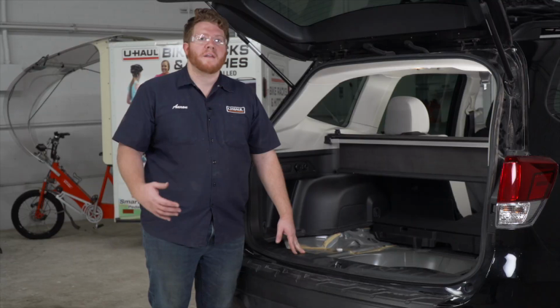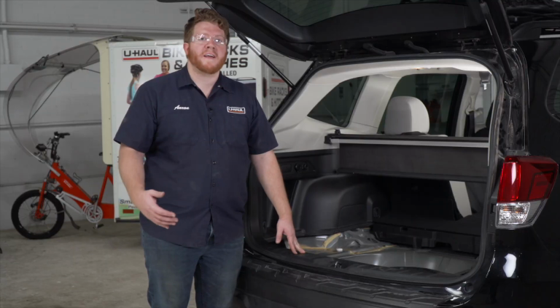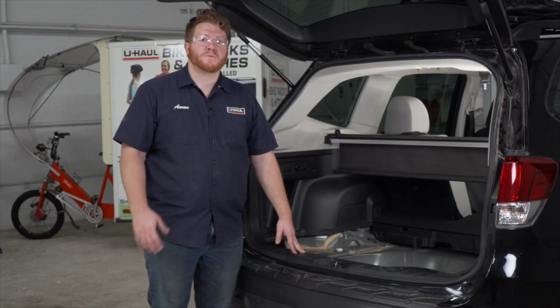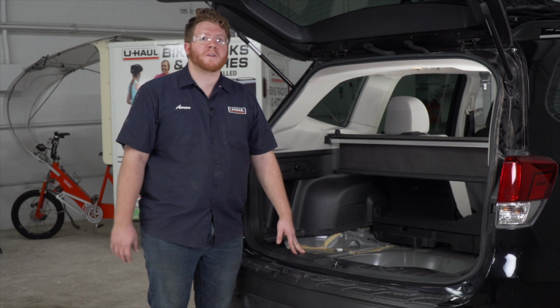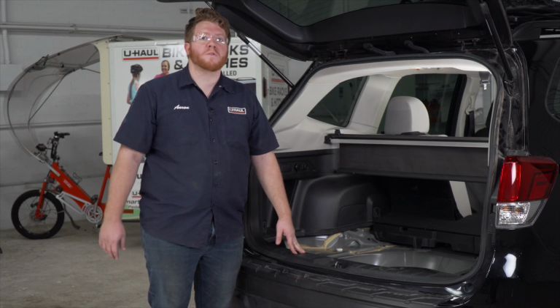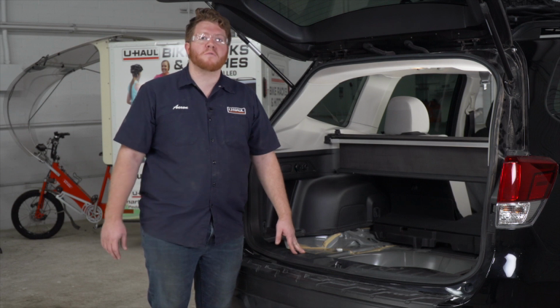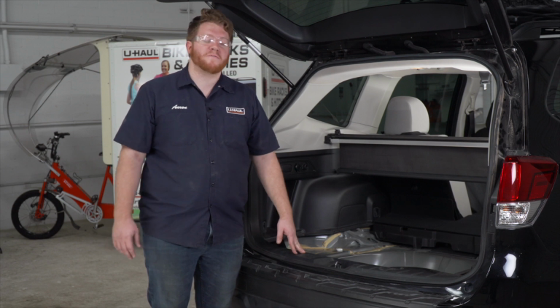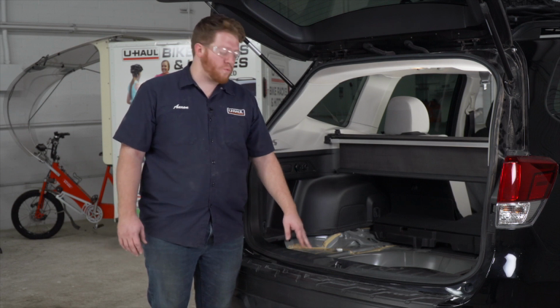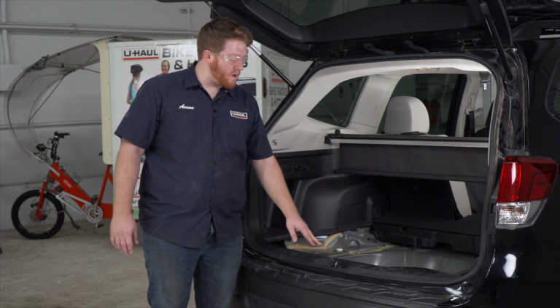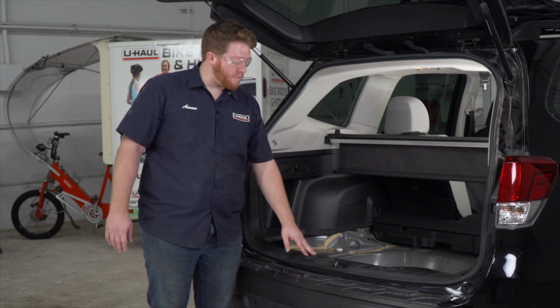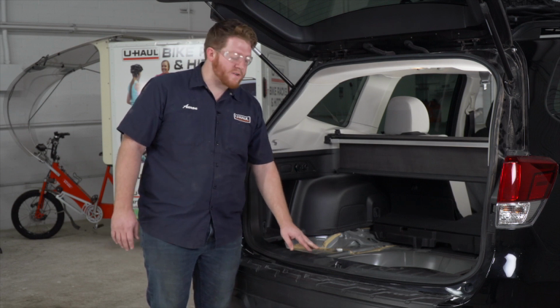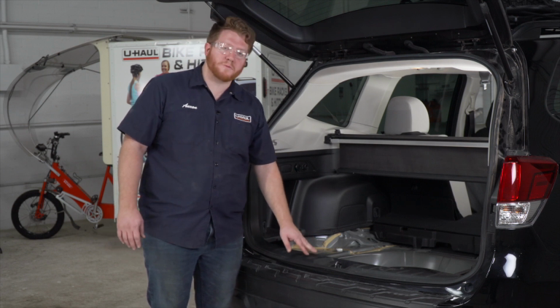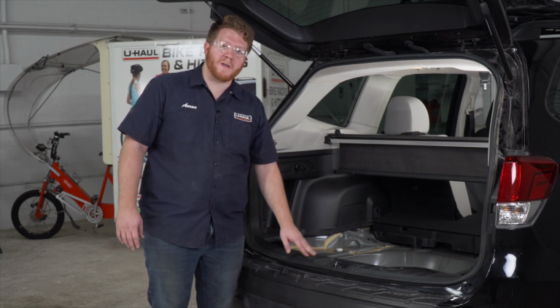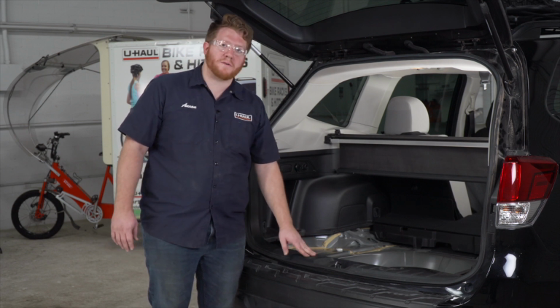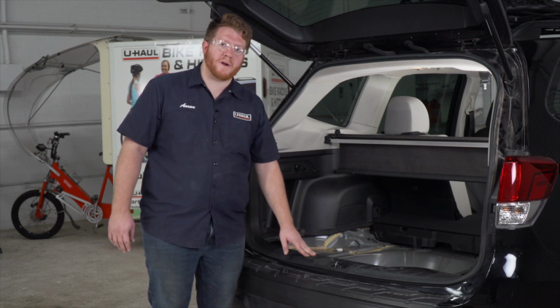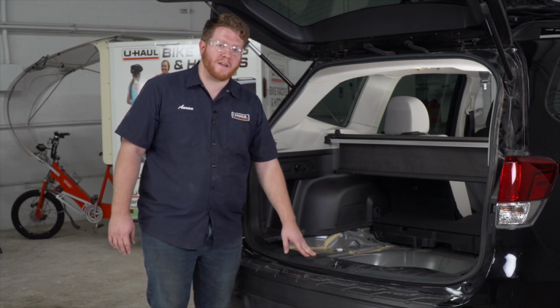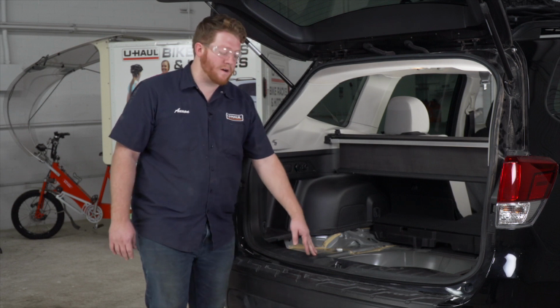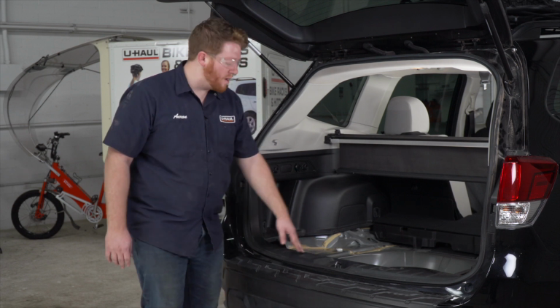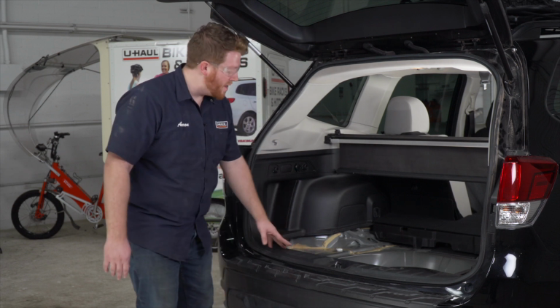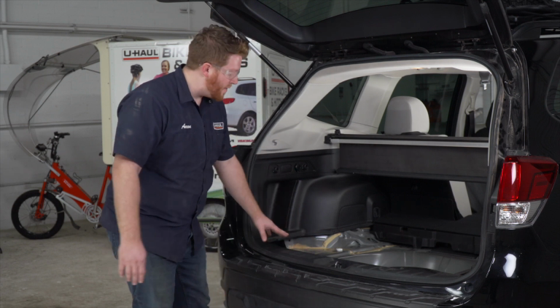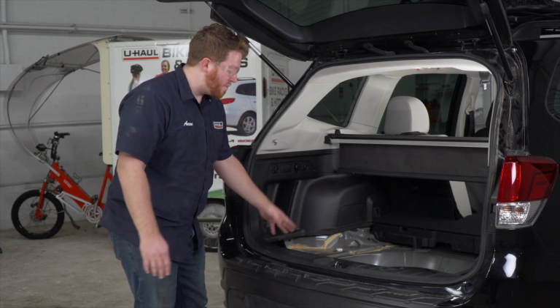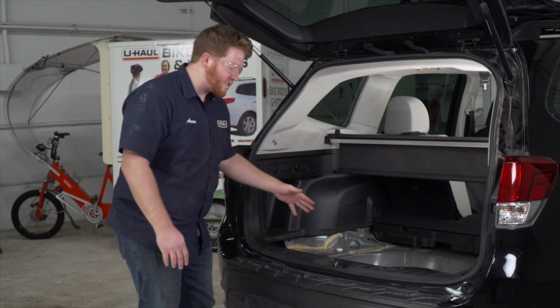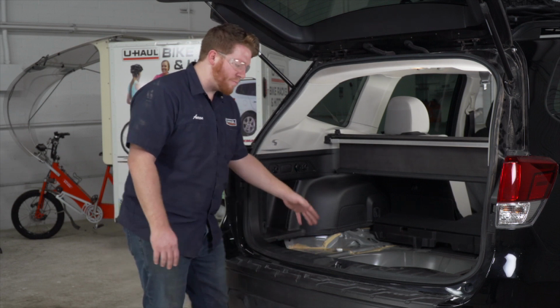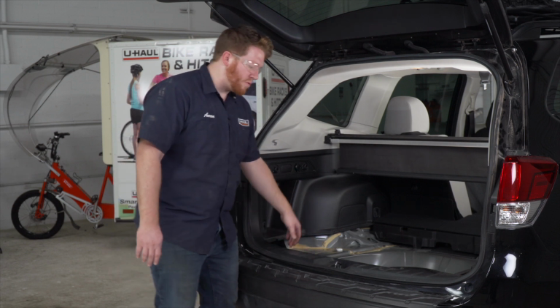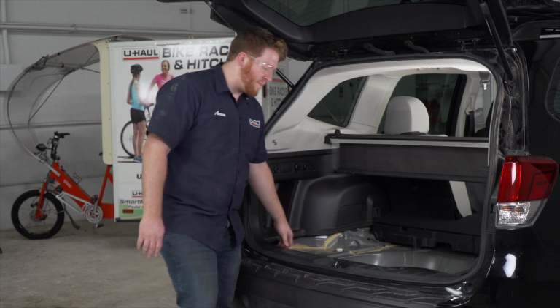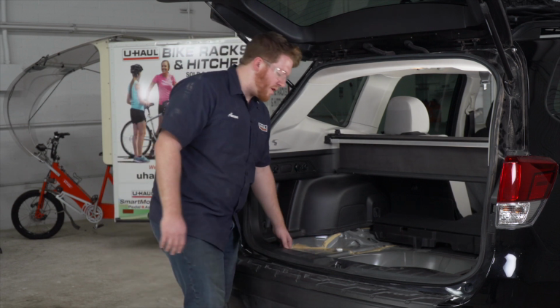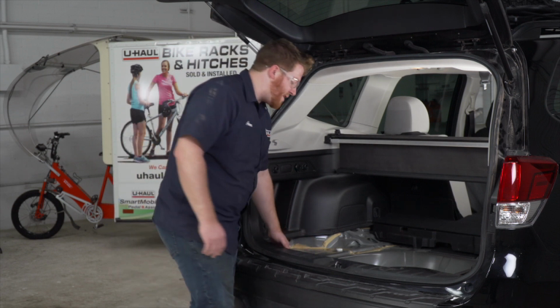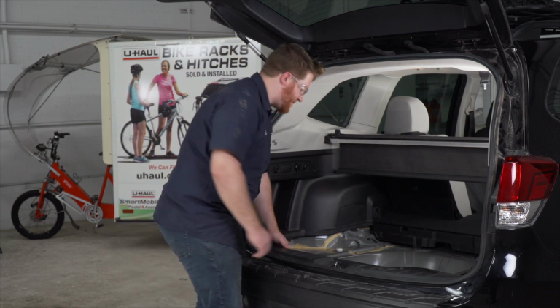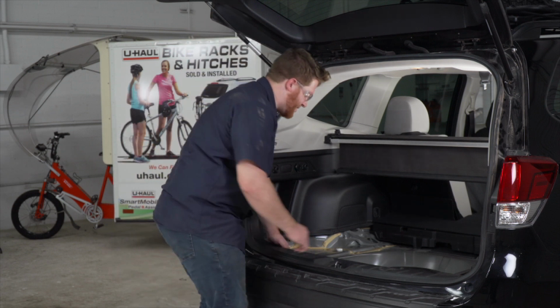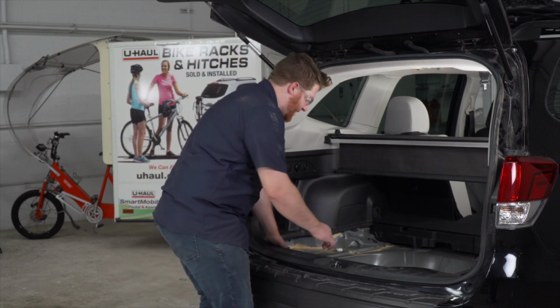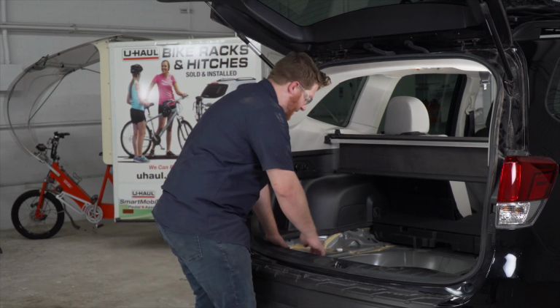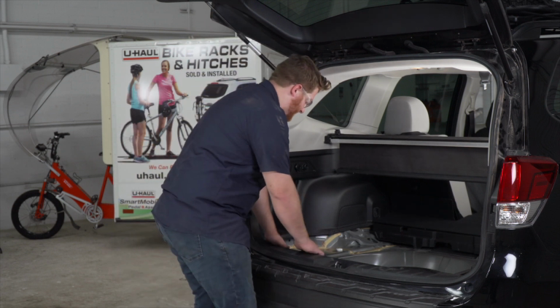Next we're gonna remove the rear threshold panel right here. We're just gonna pull up on it to take it off.